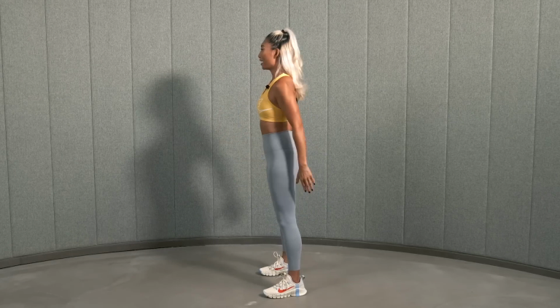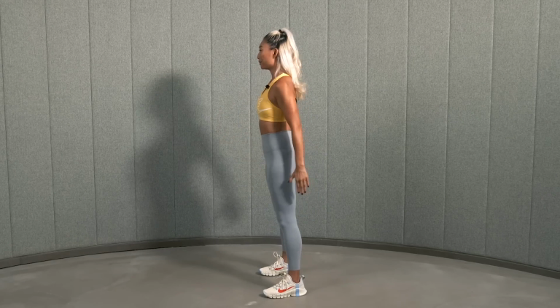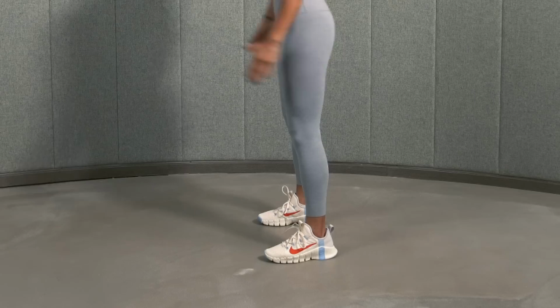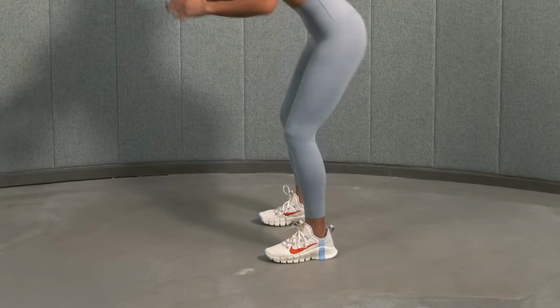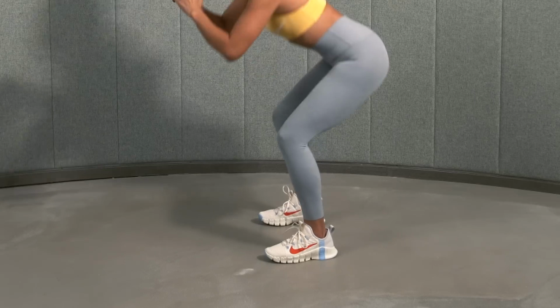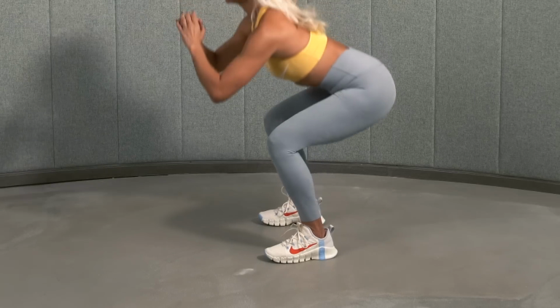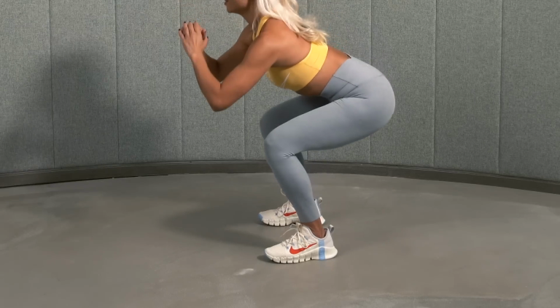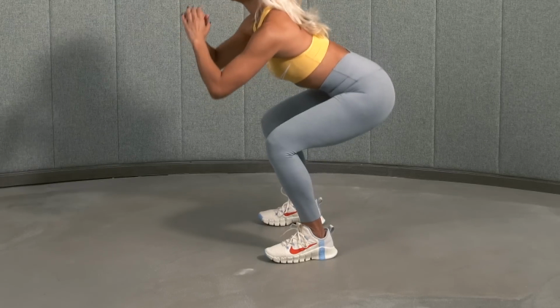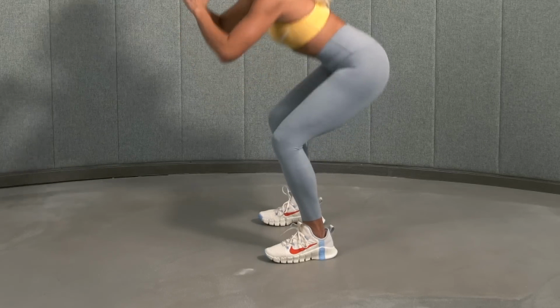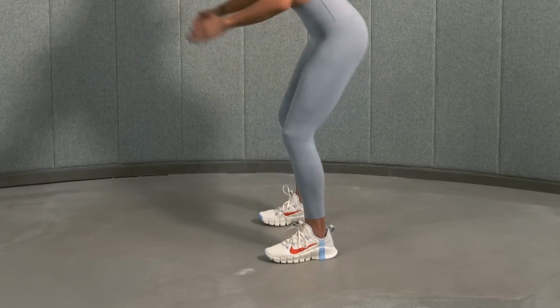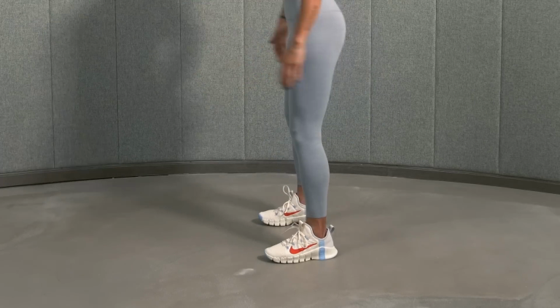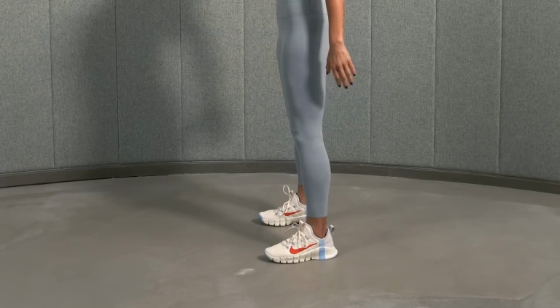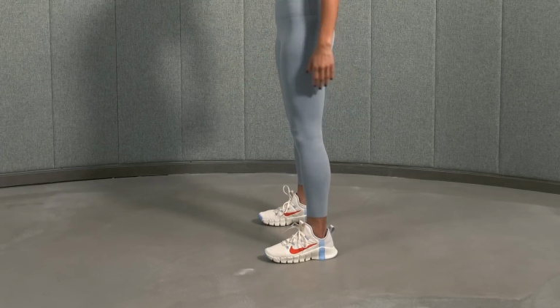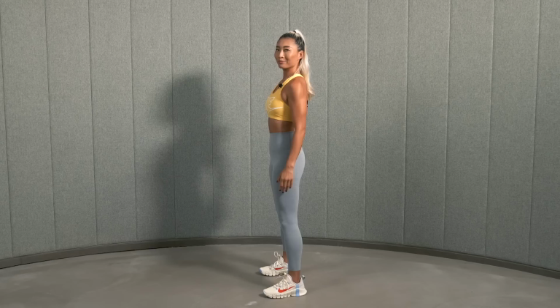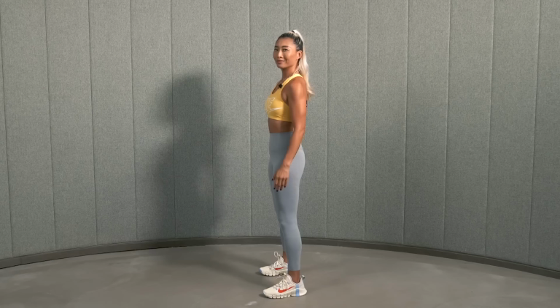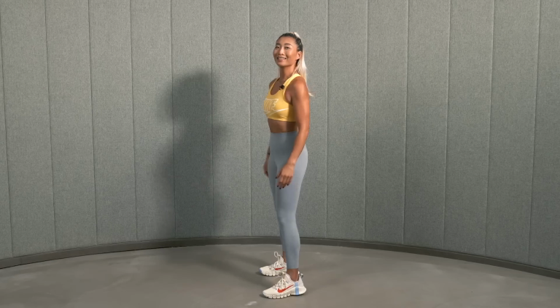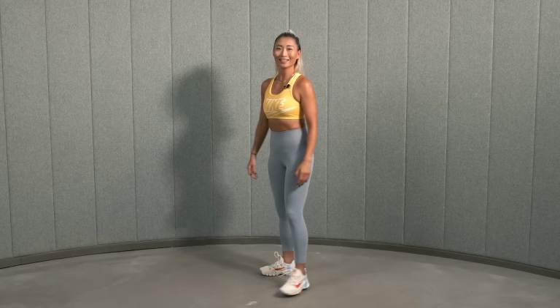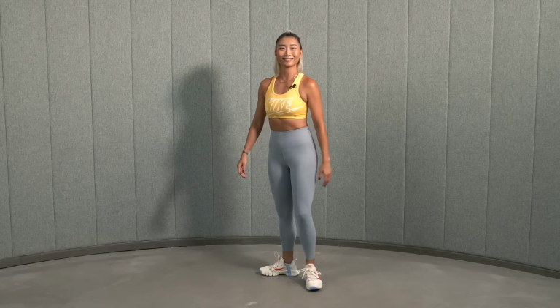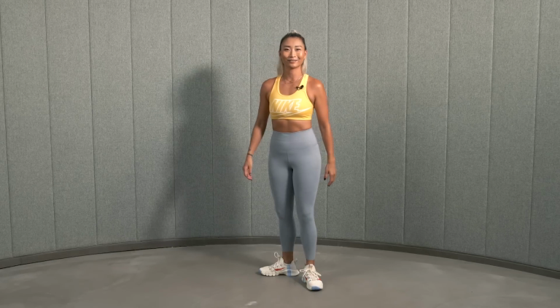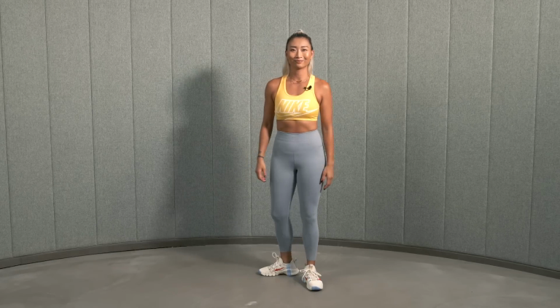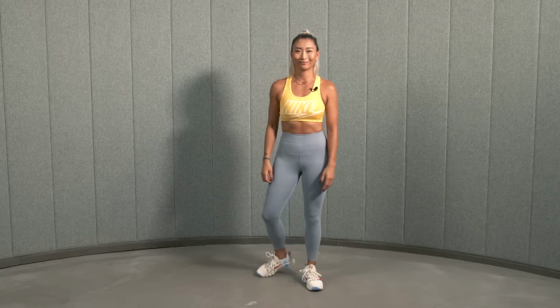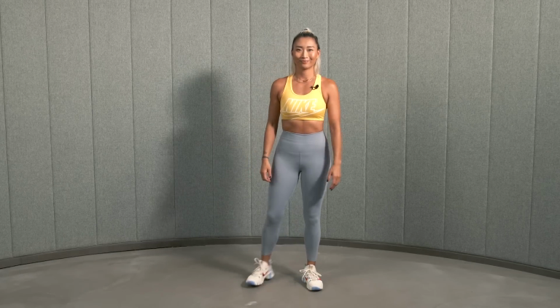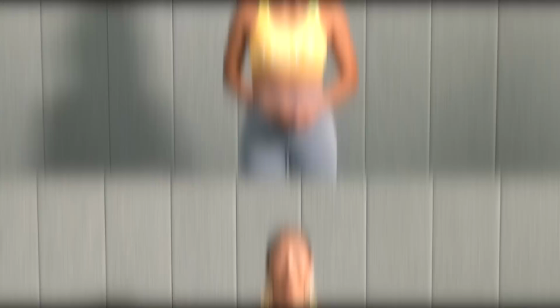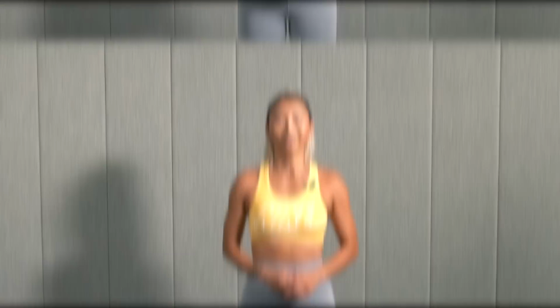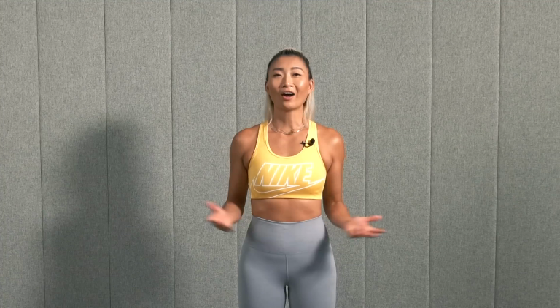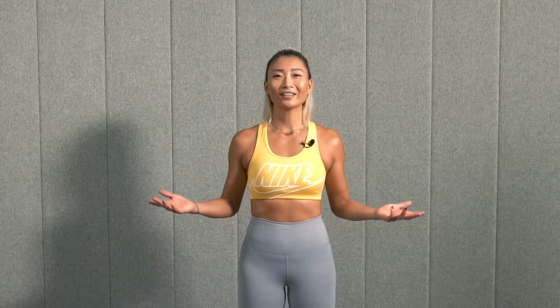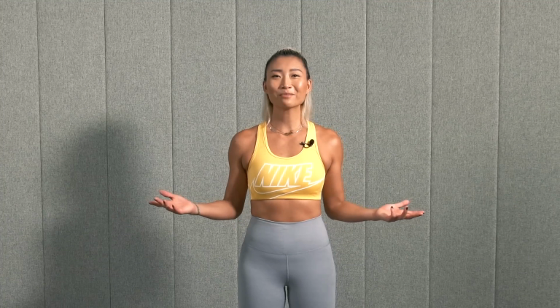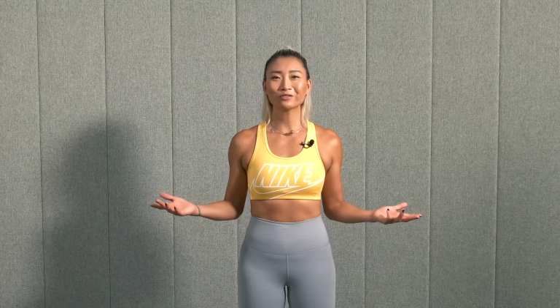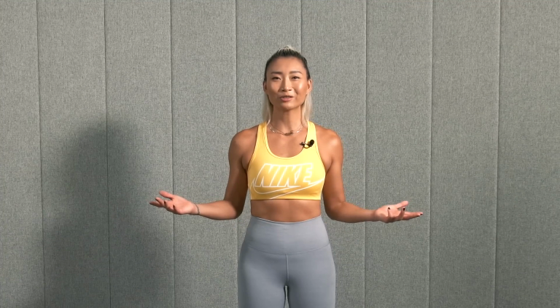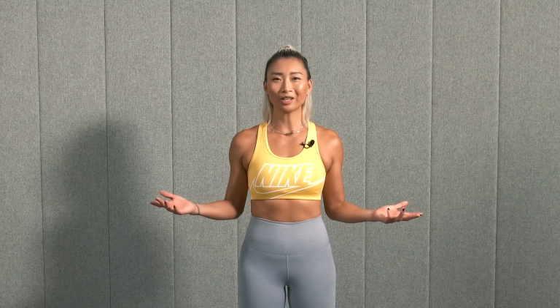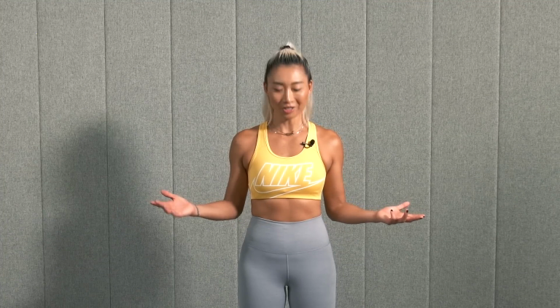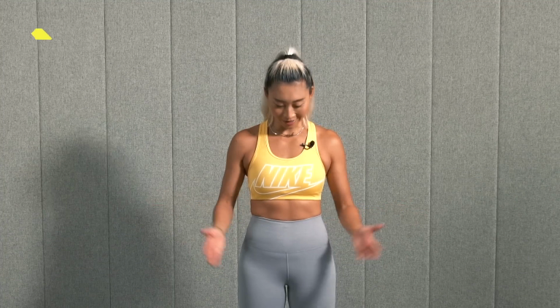And up. Down. And up. That's it. All right, let's move on to lunges.